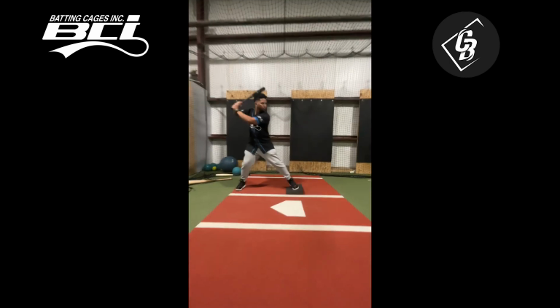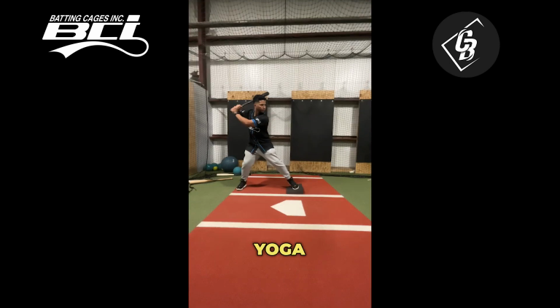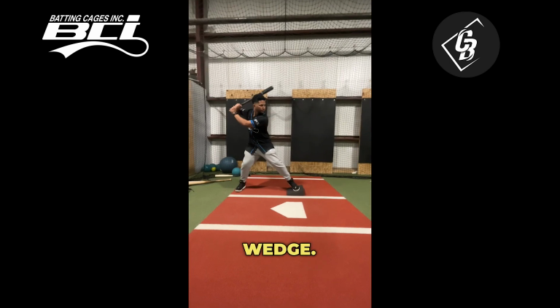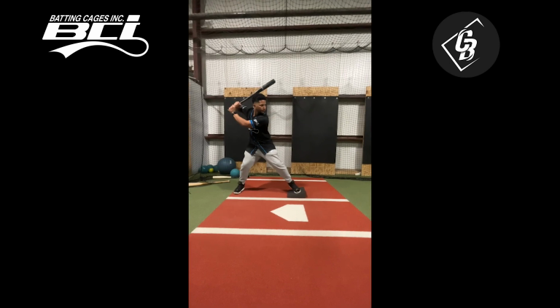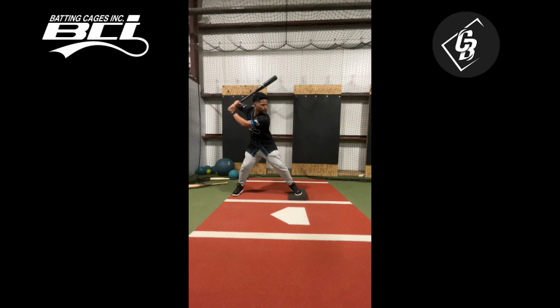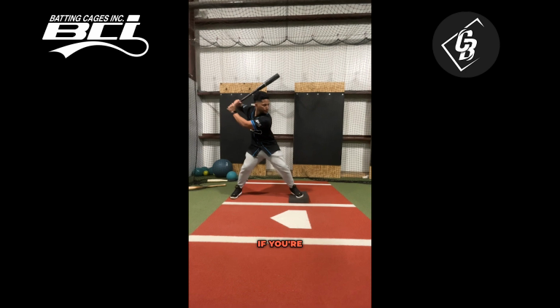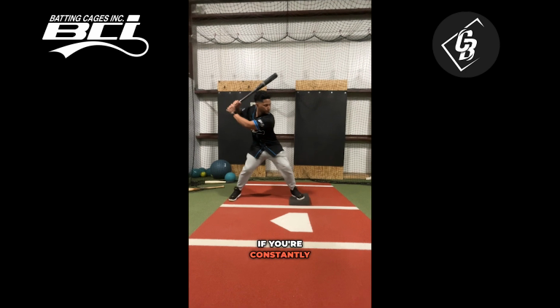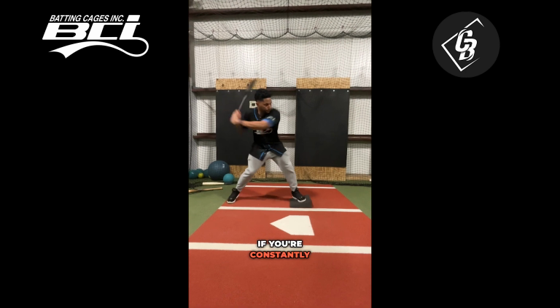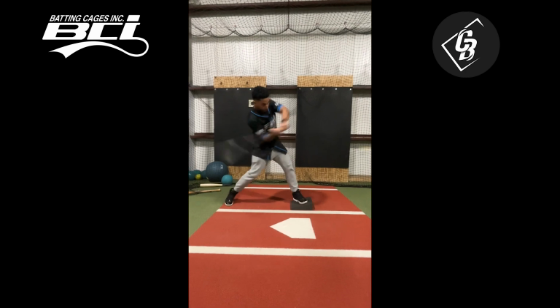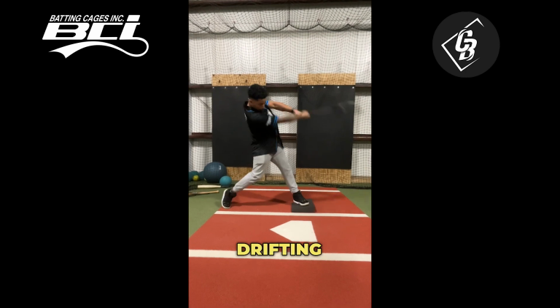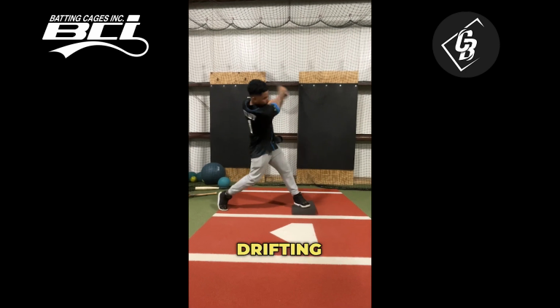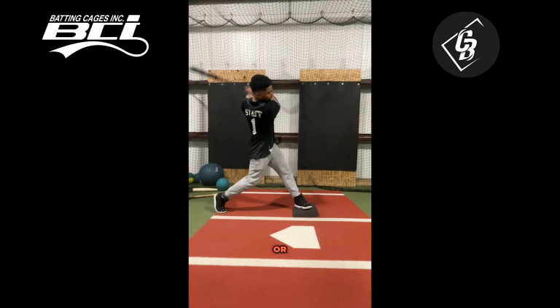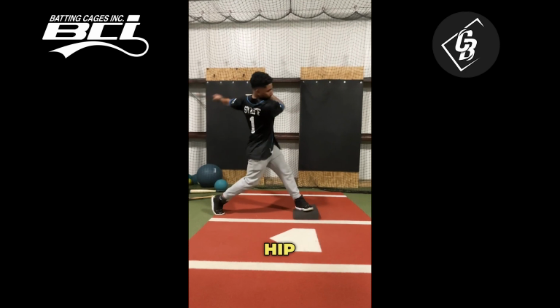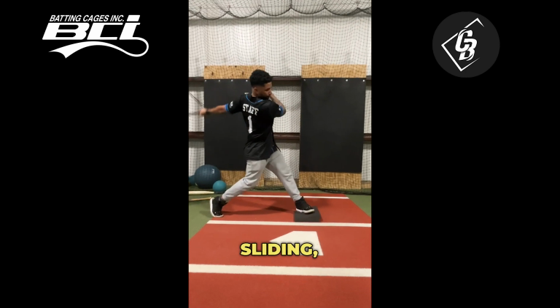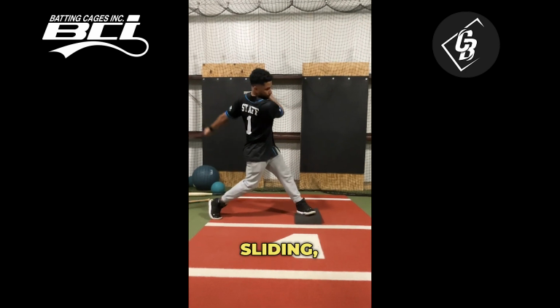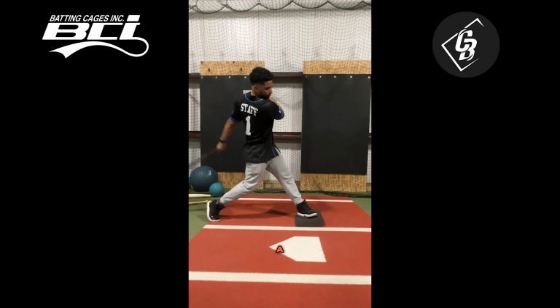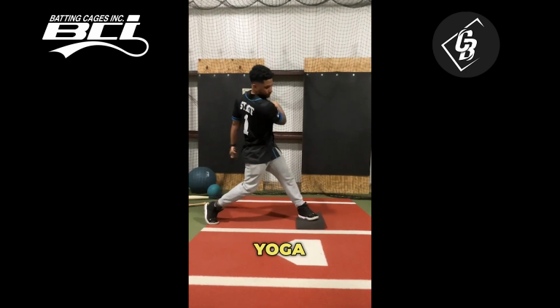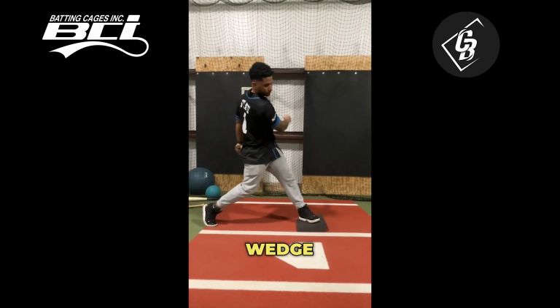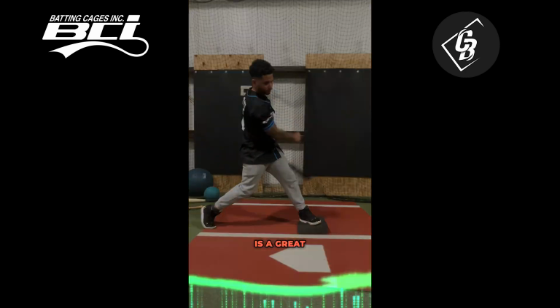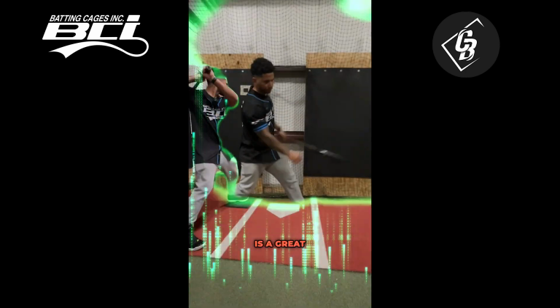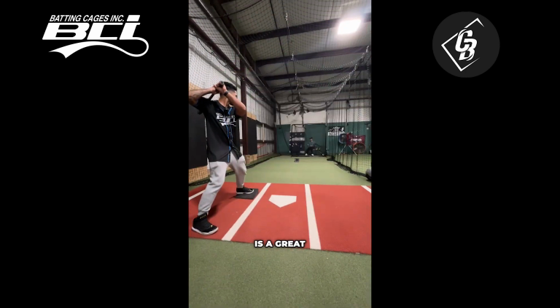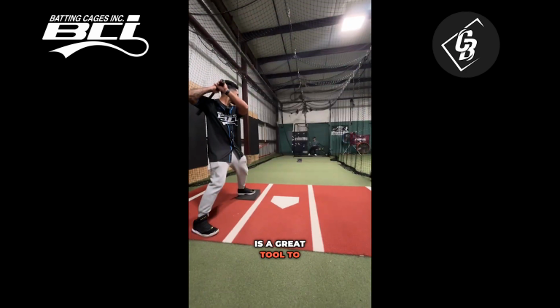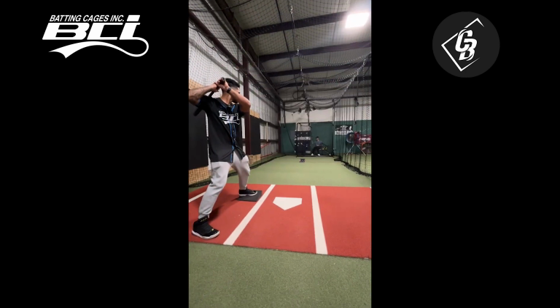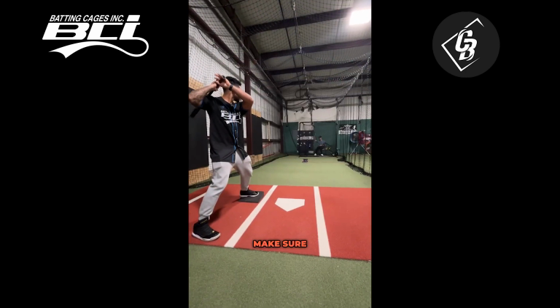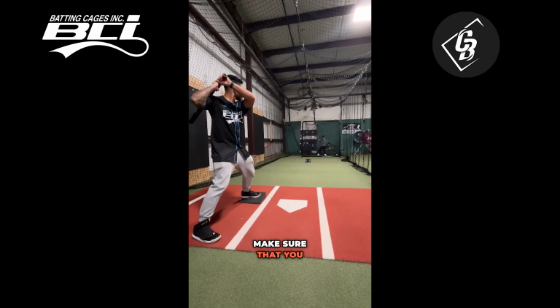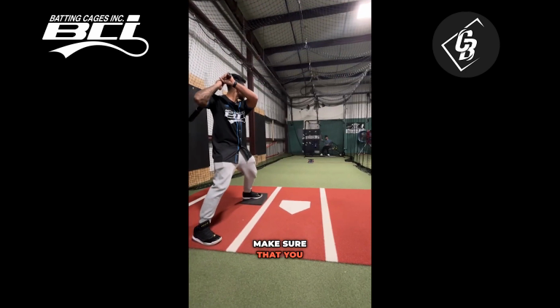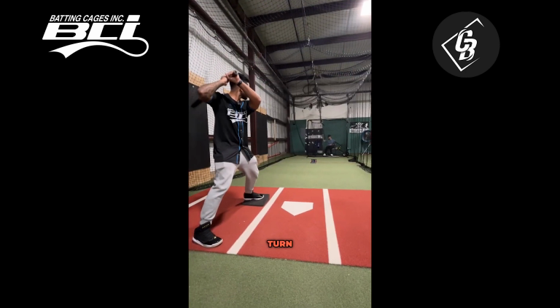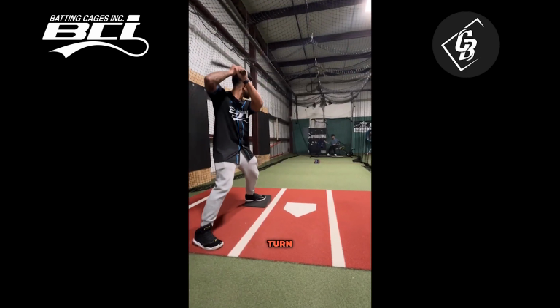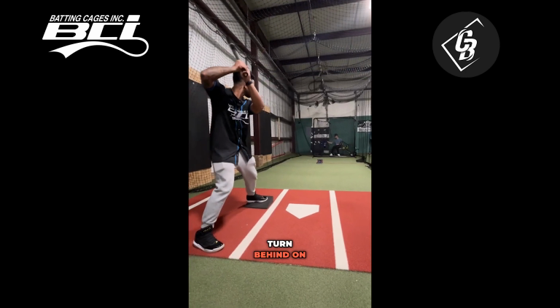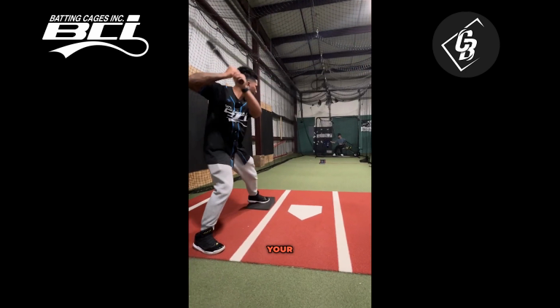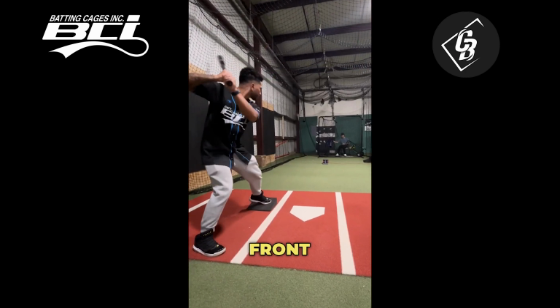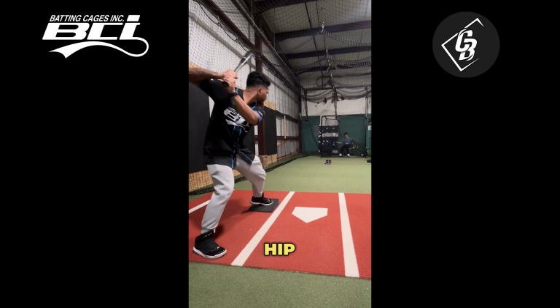A yoga block. If you're constantly drifting or hip sliding, a yoga block is a great tool to make sure that you turn behind your front hip.